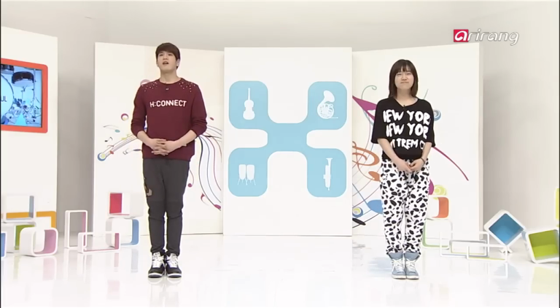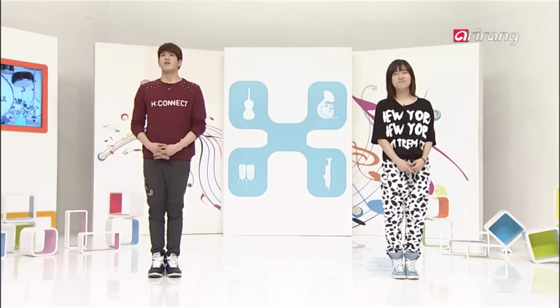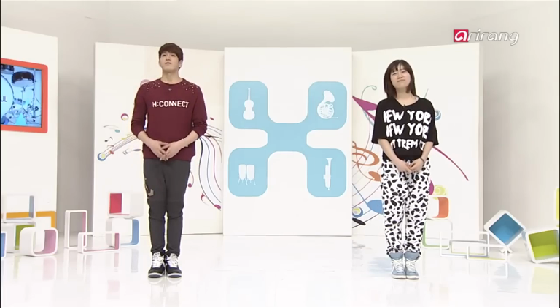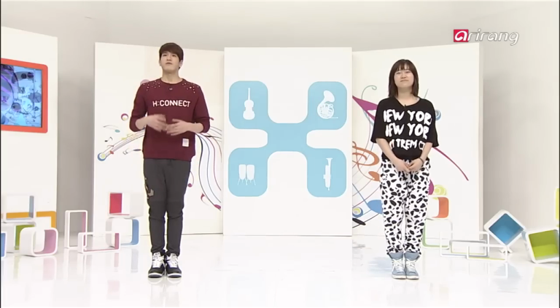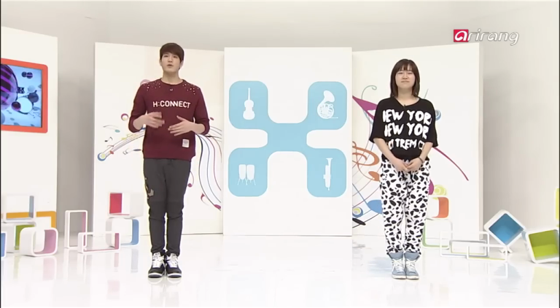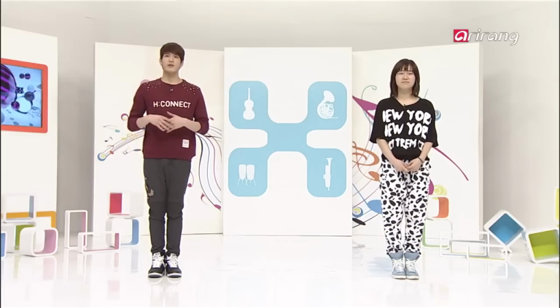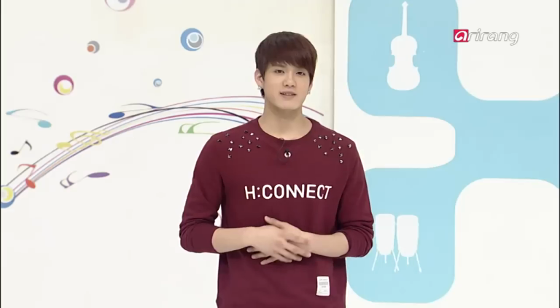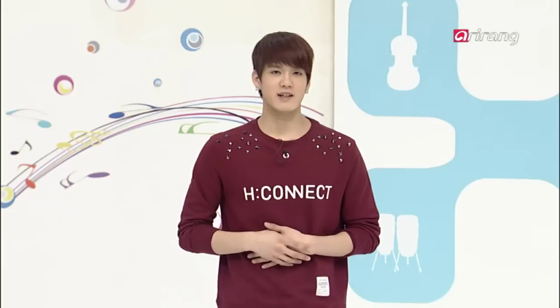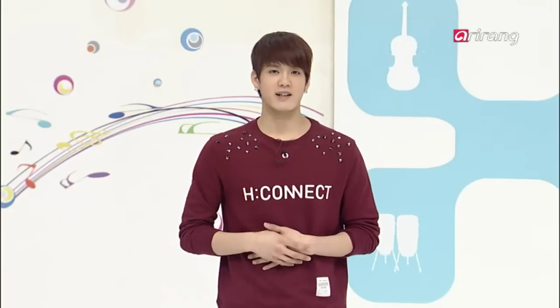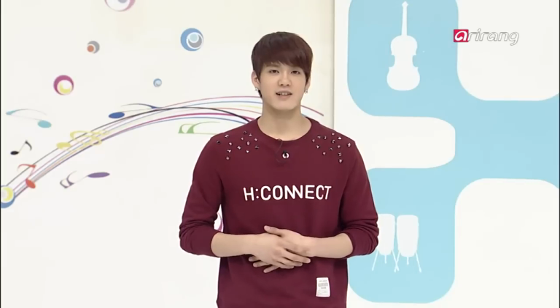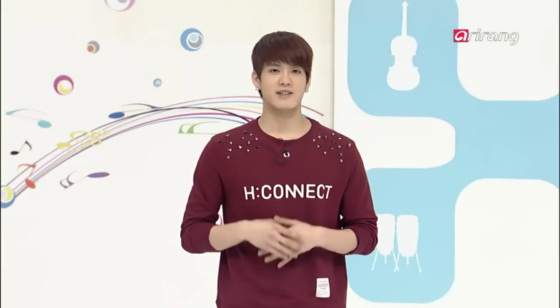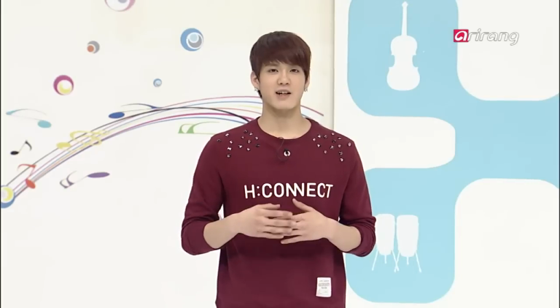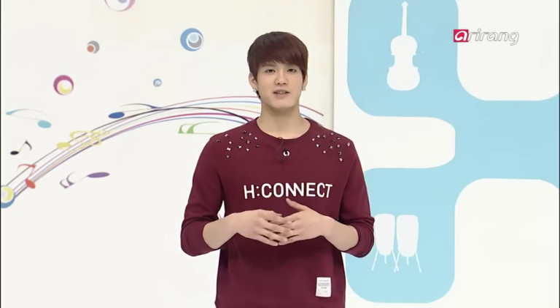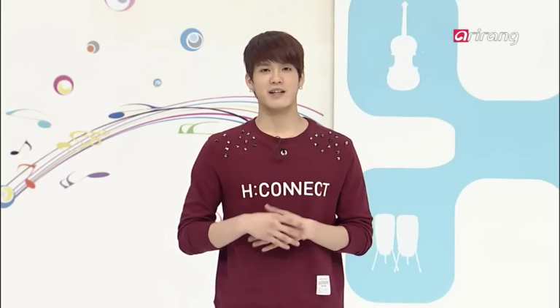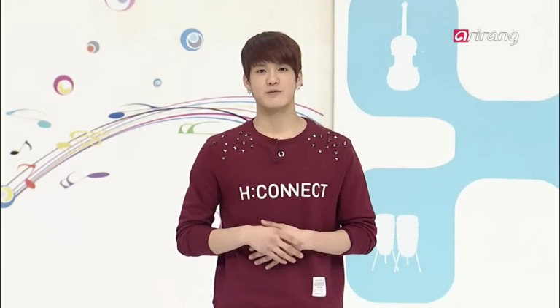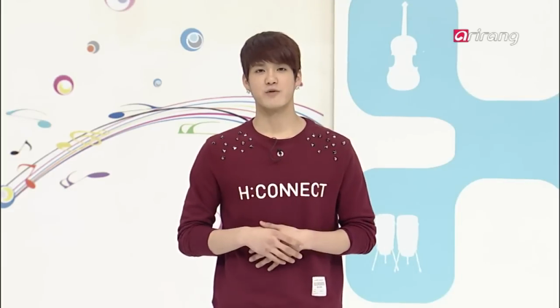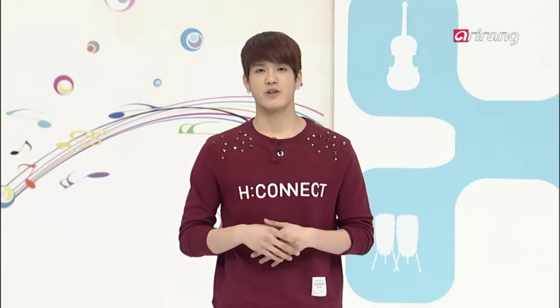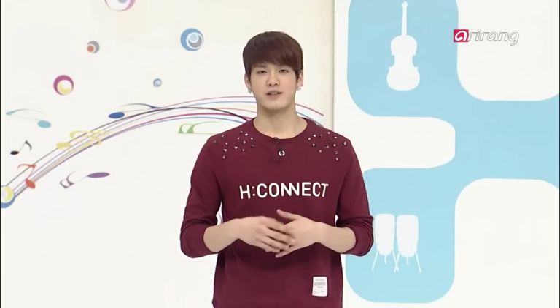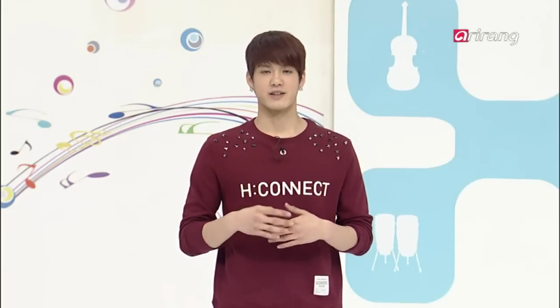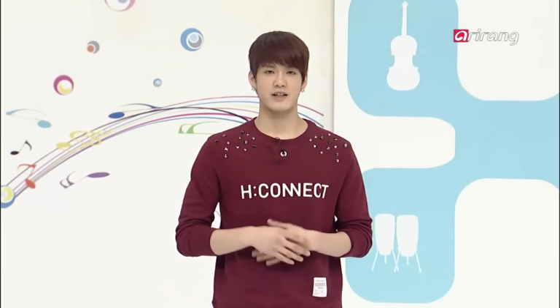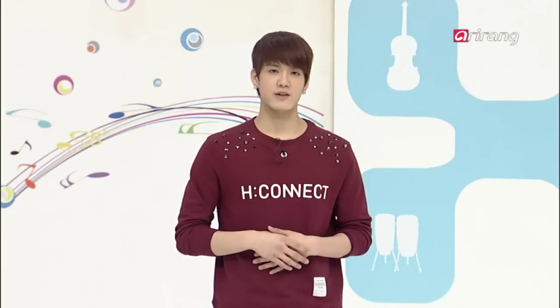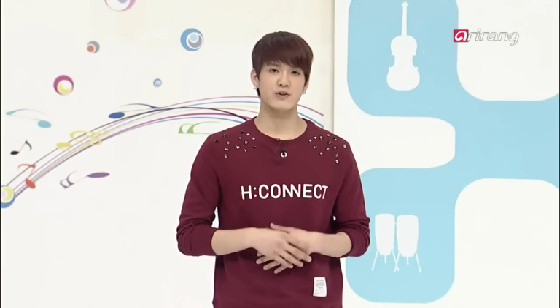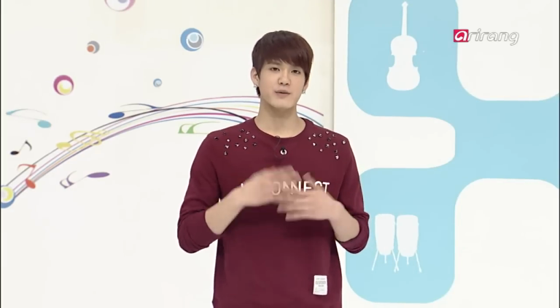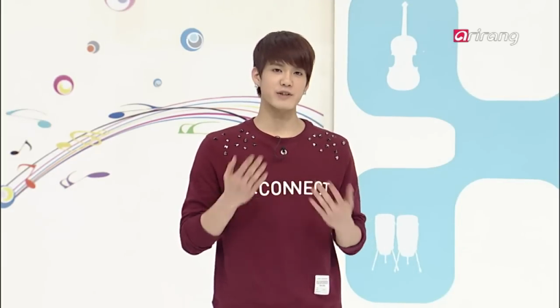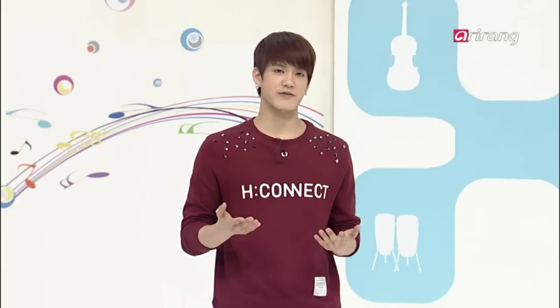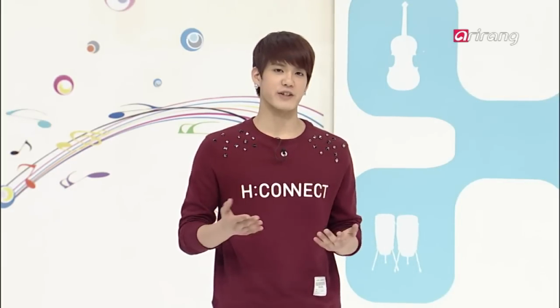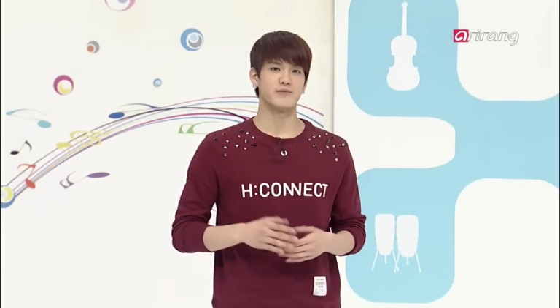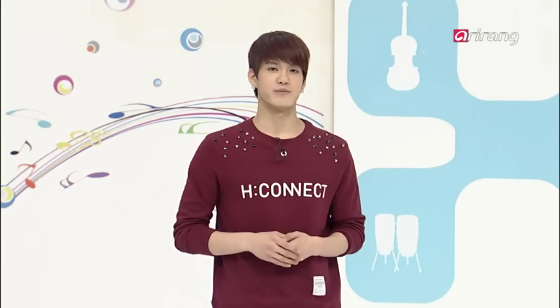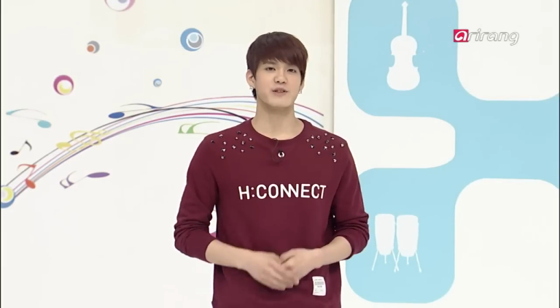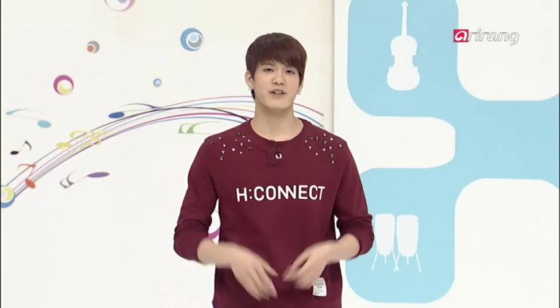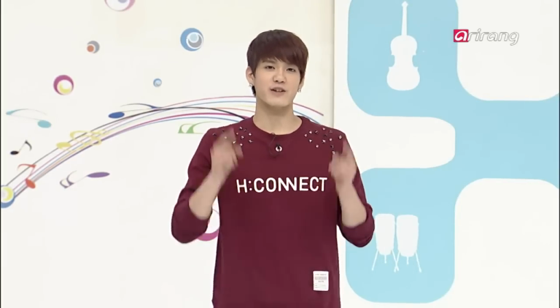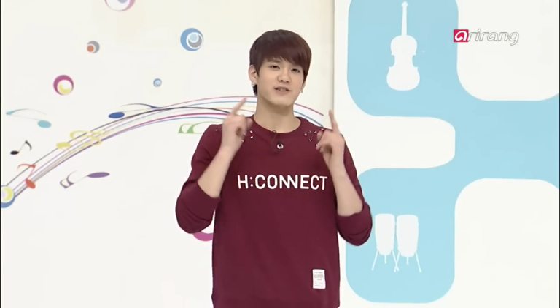Before we get started, let's check out the dance move we'll learn today through their music video.